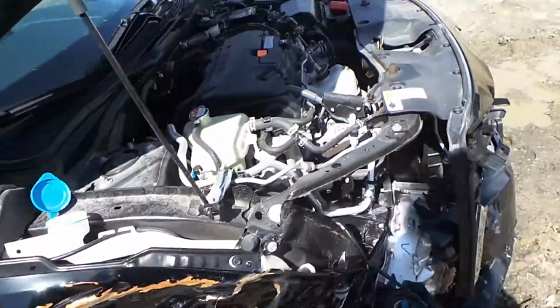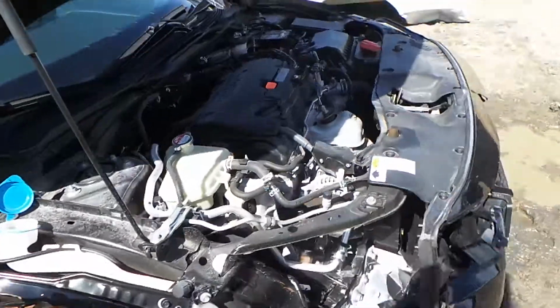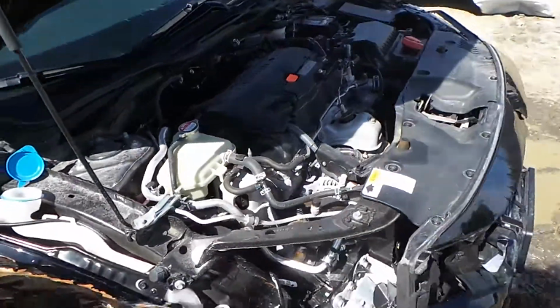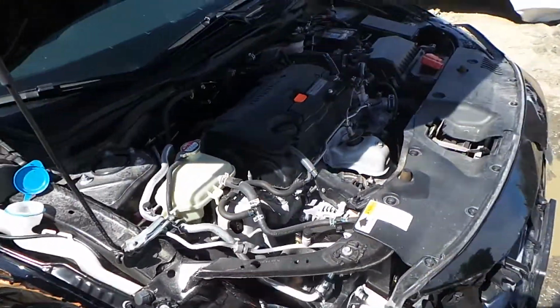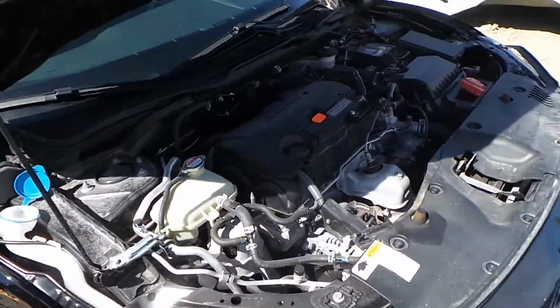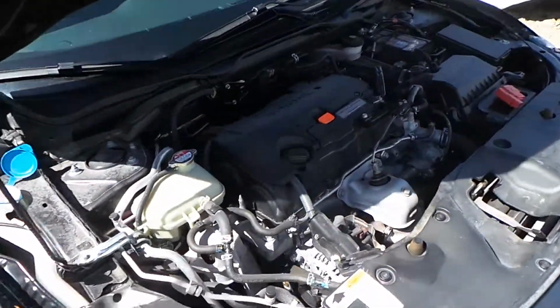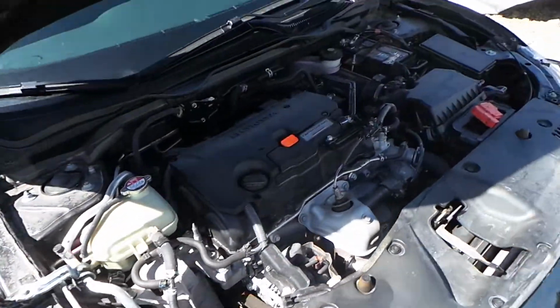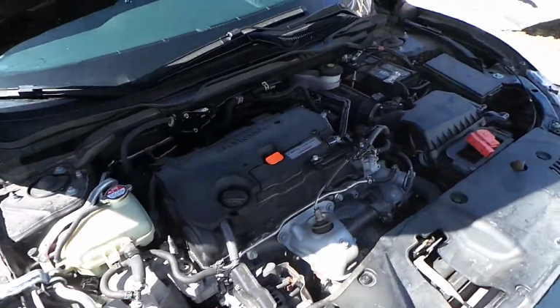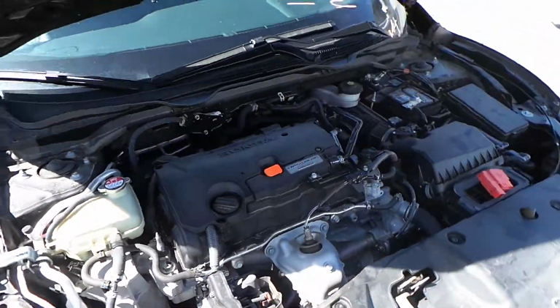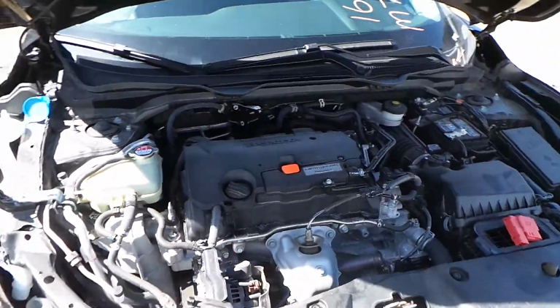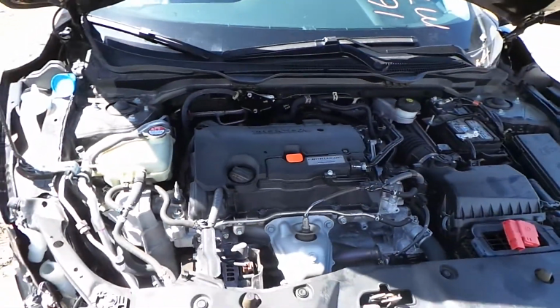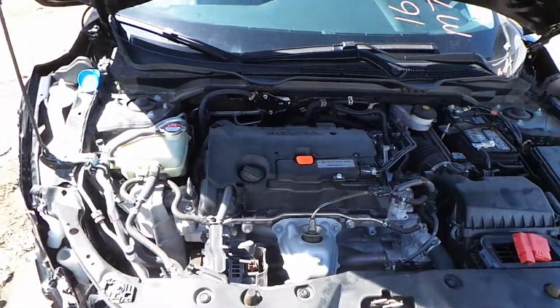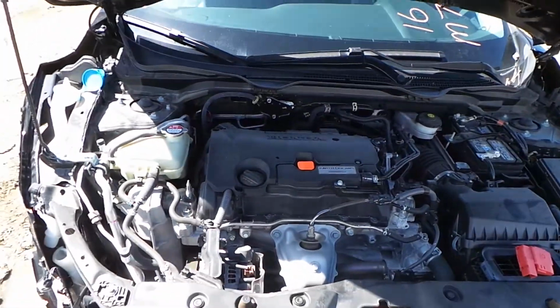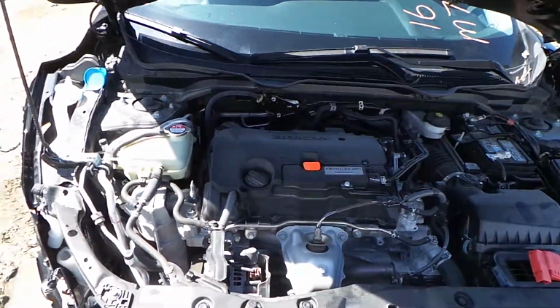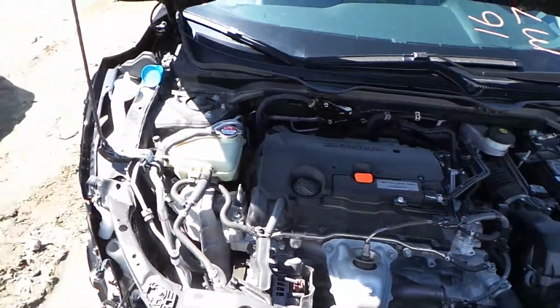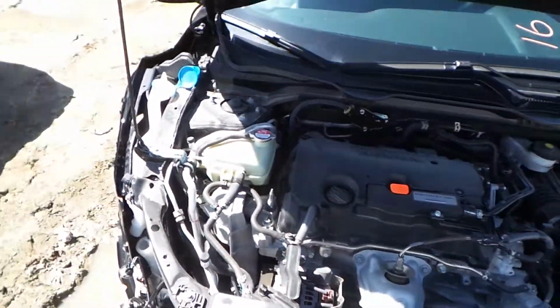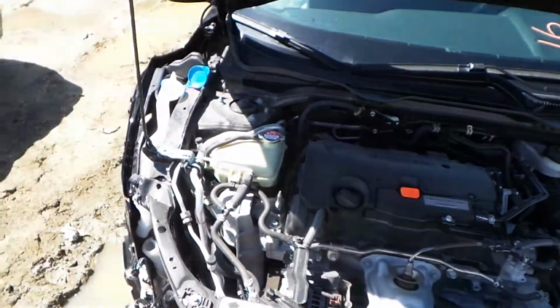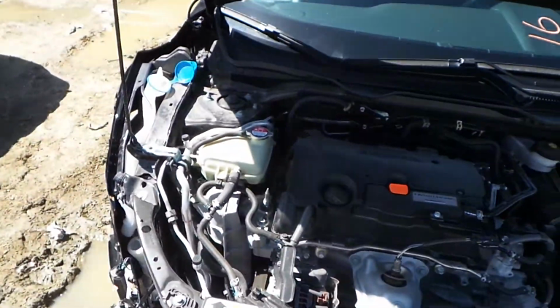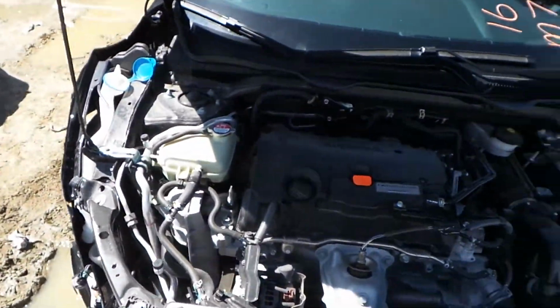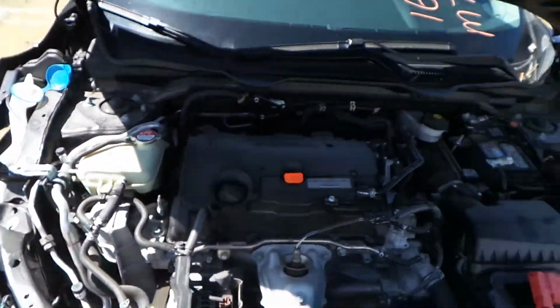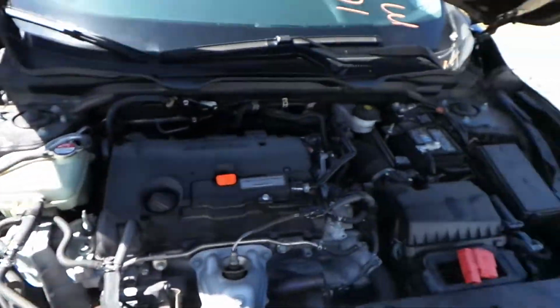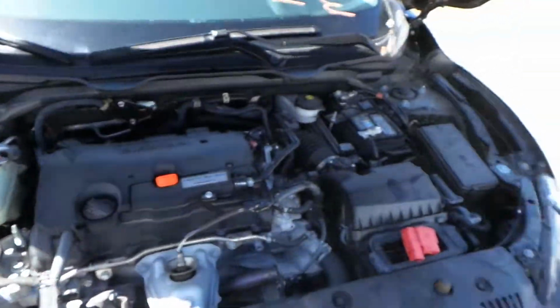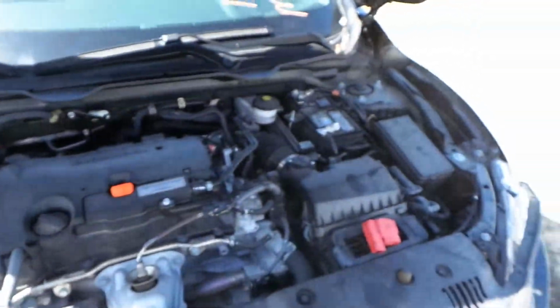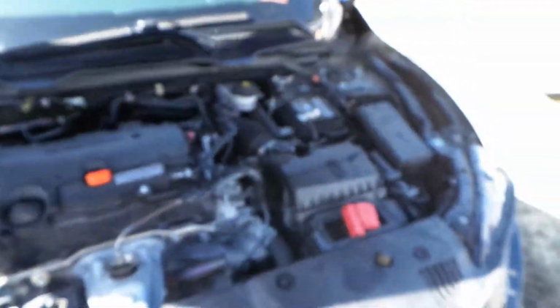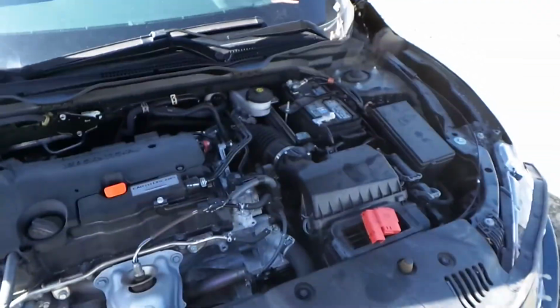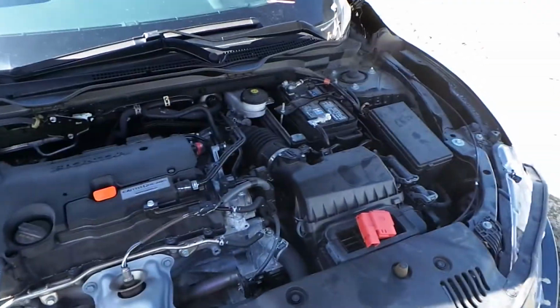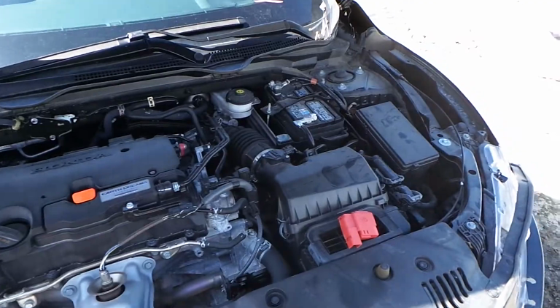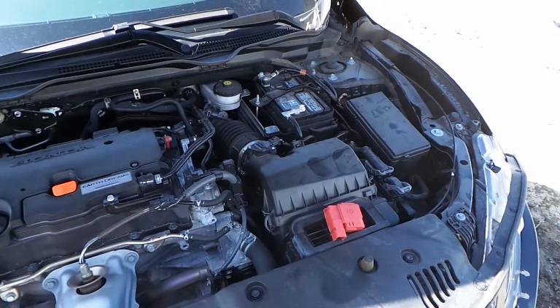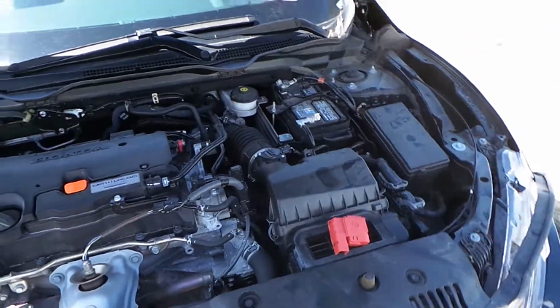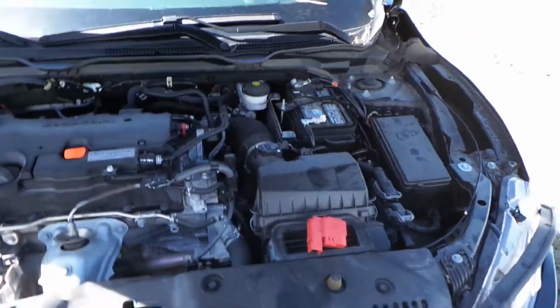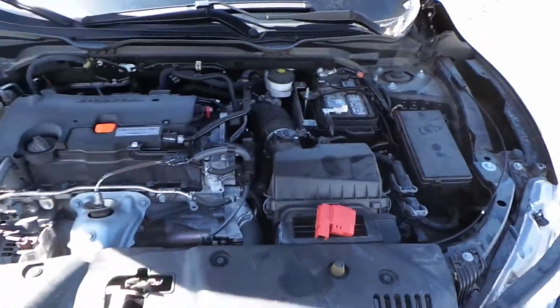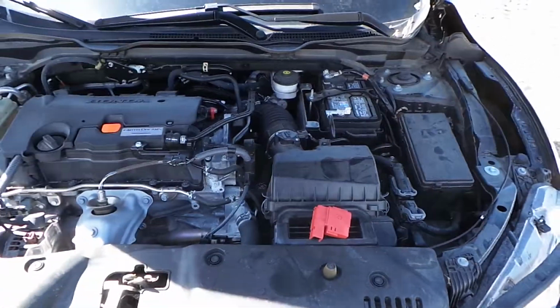This car has a 2.0 liter engine with only 20,000 miles on it. It runs great. It is front wheel drive and an automatic.